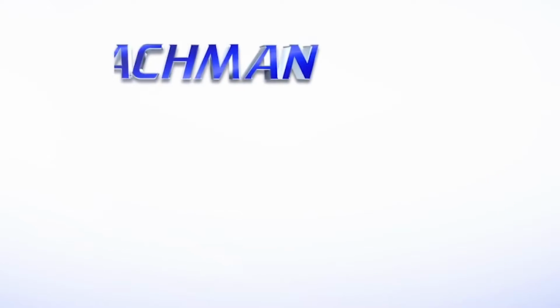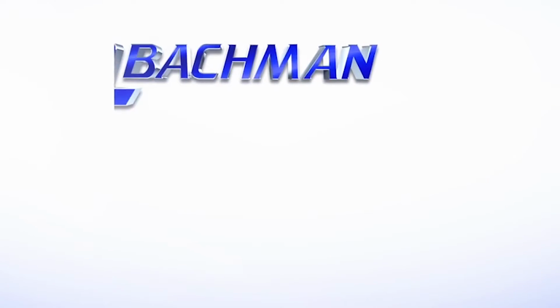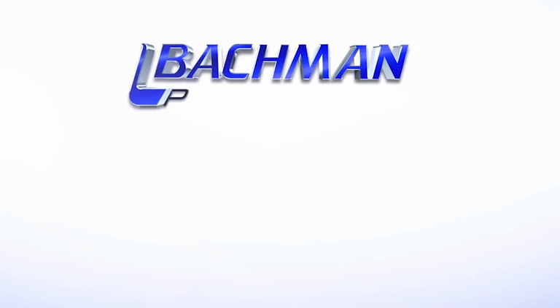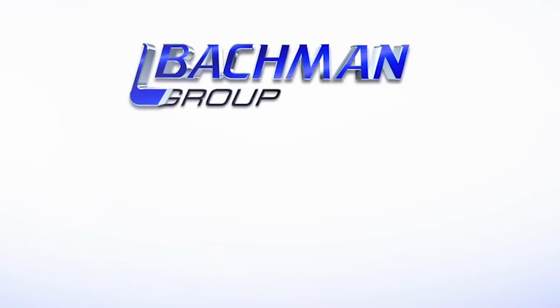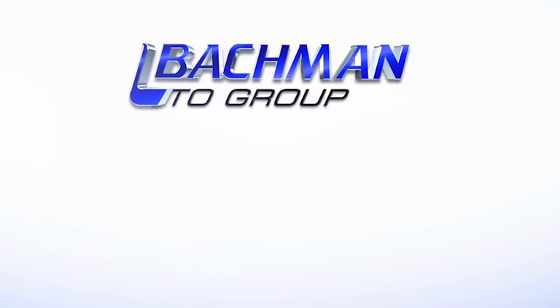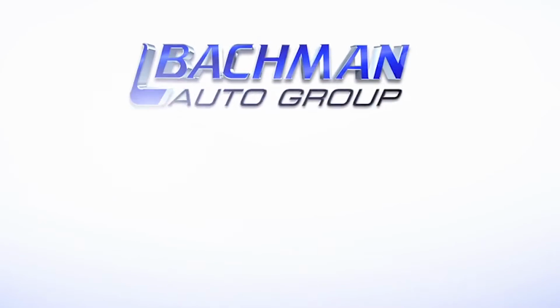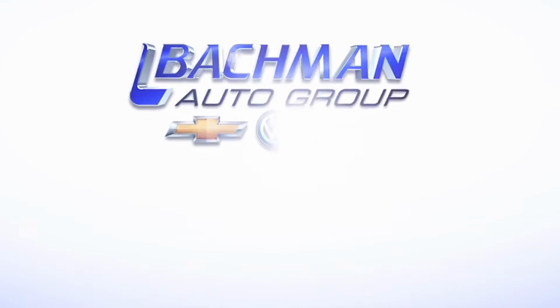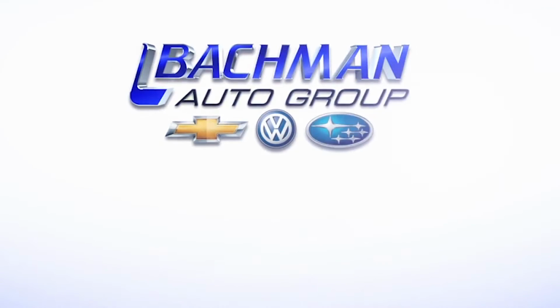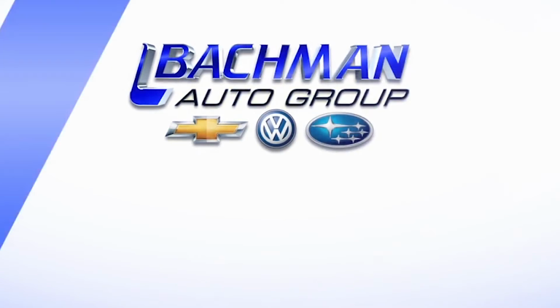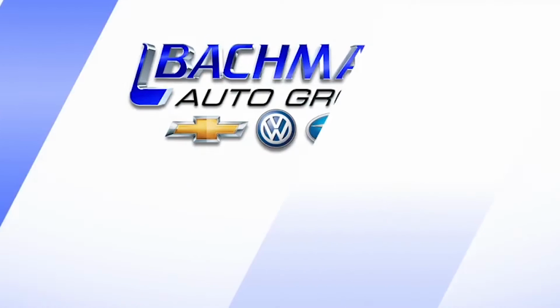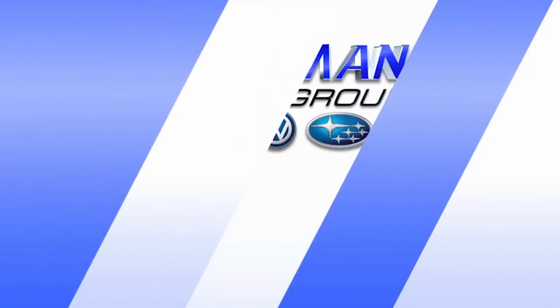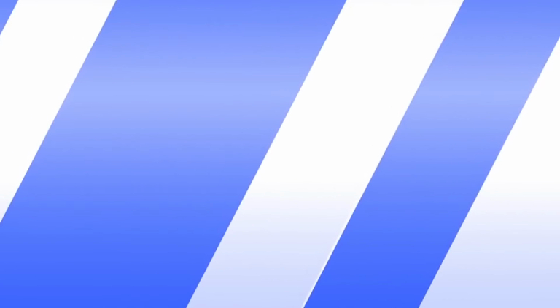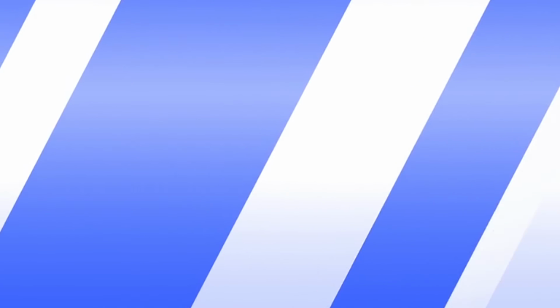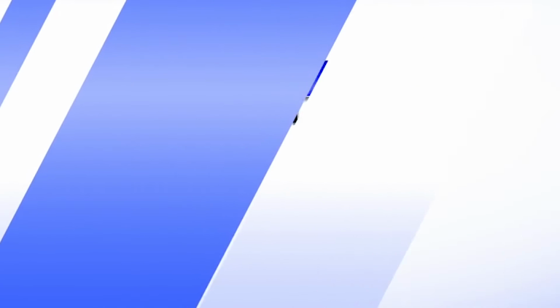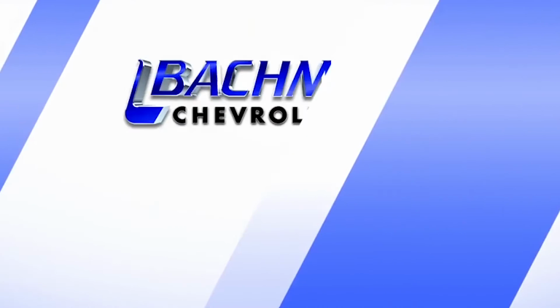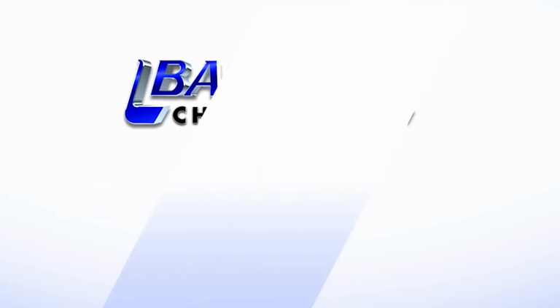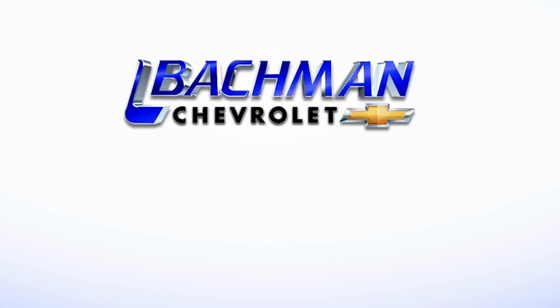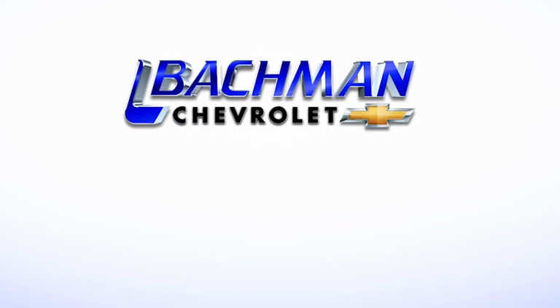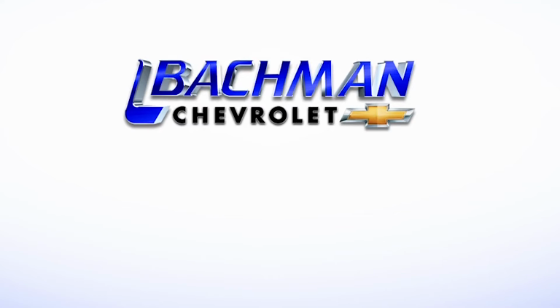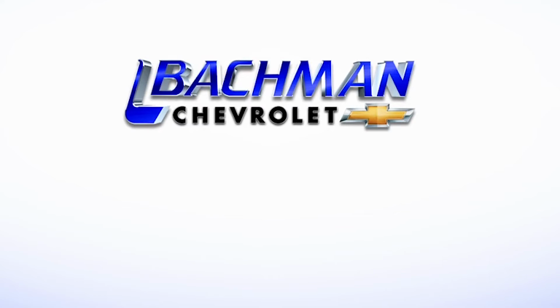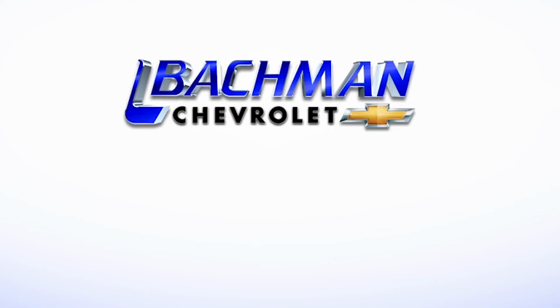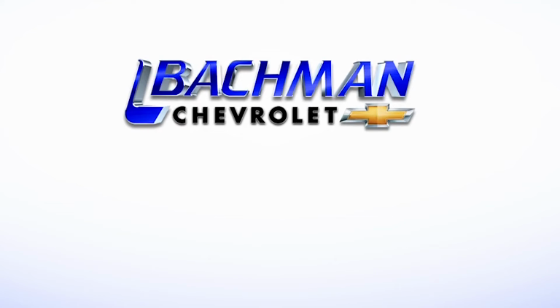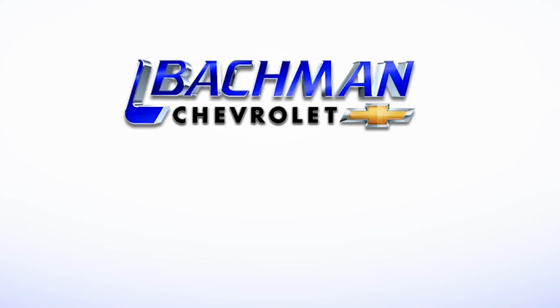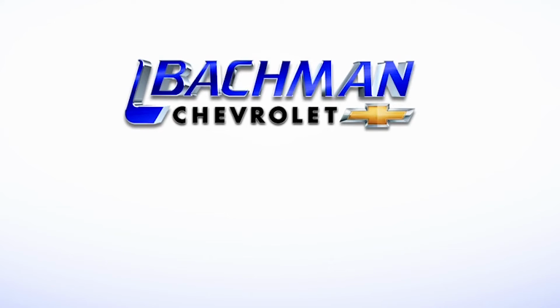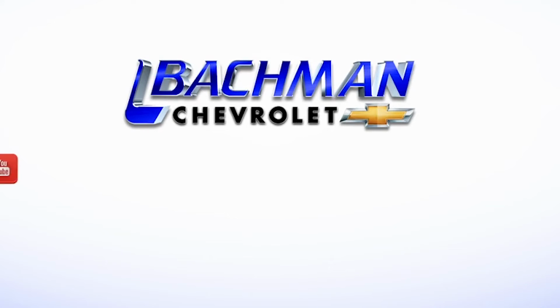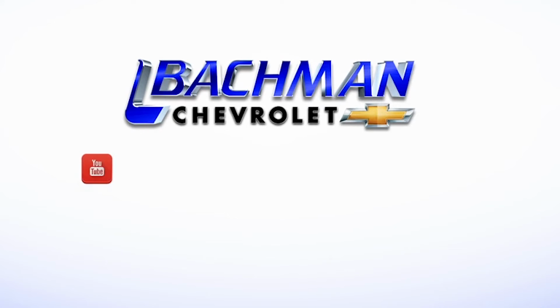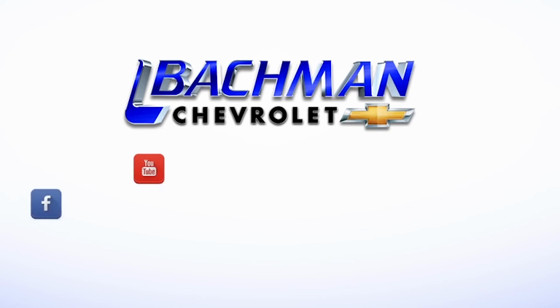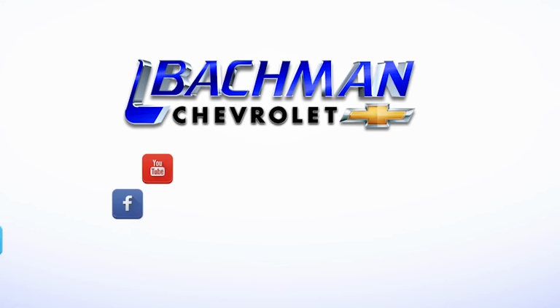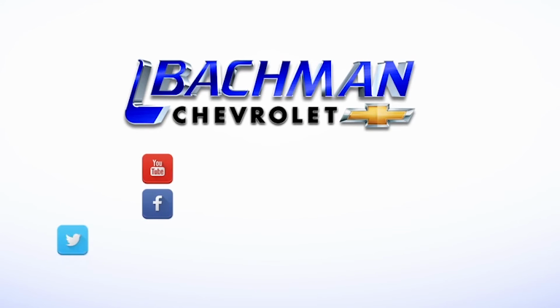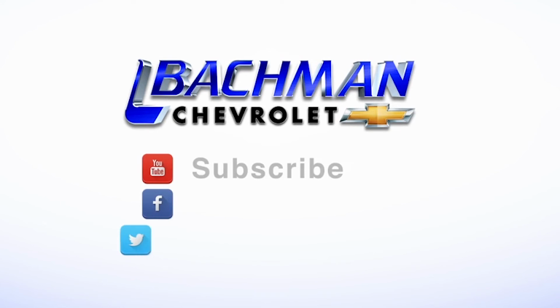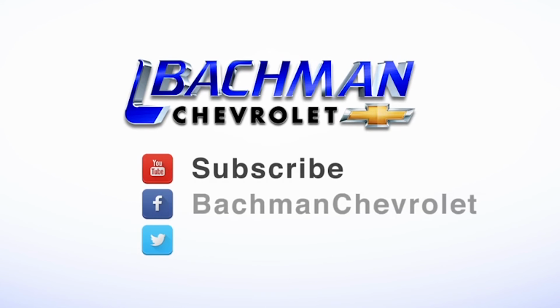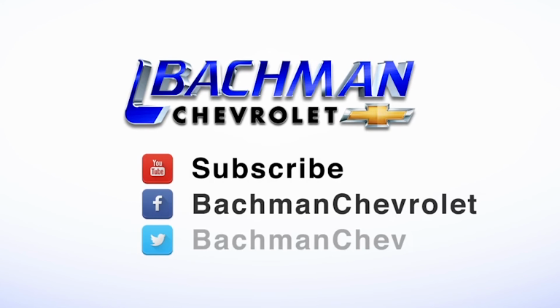For more news, reviews, and how-tos on the 2013 Chevy Camaro and other Chevrolet models, please subscribe to our channel.